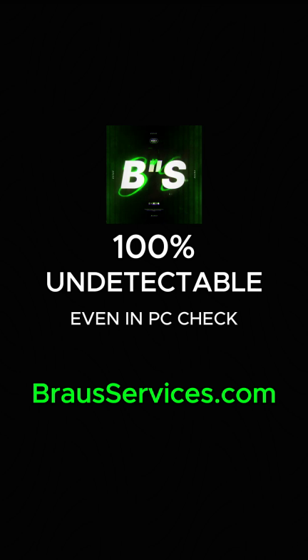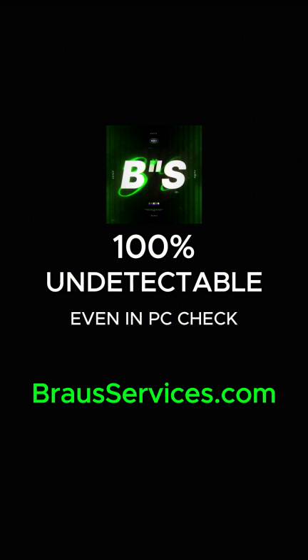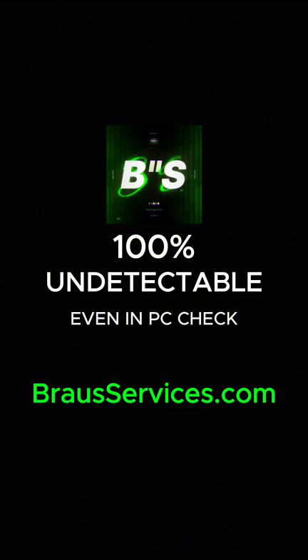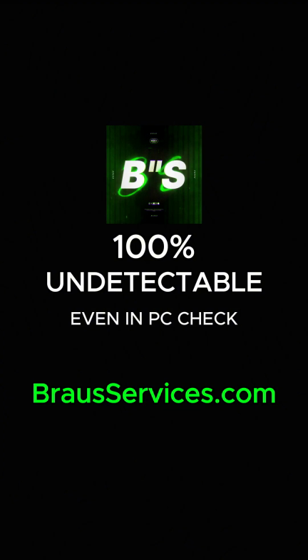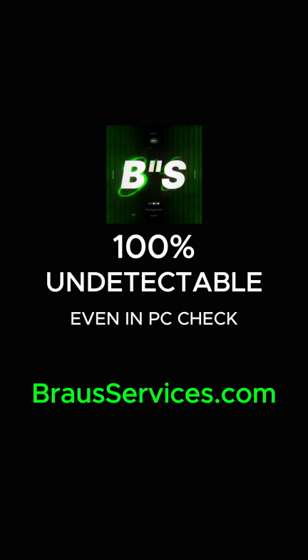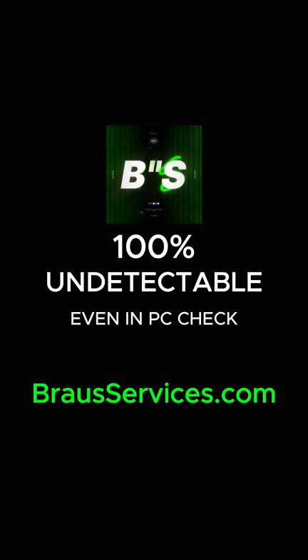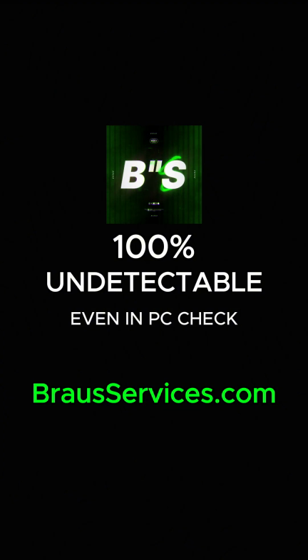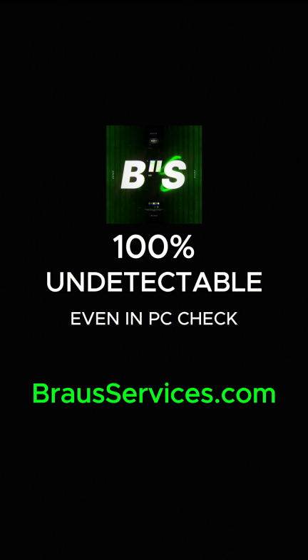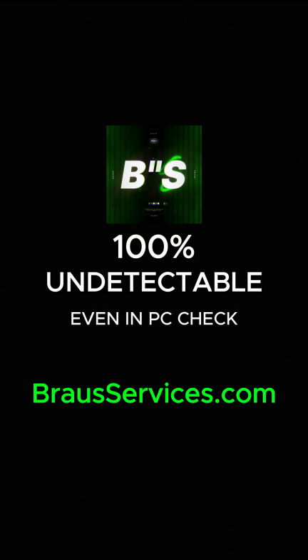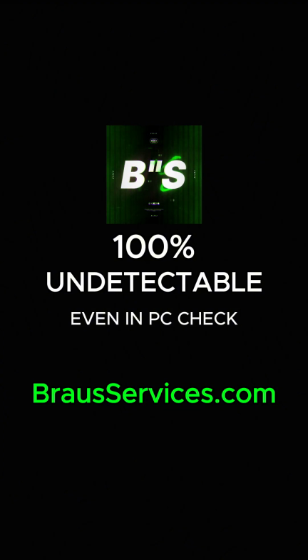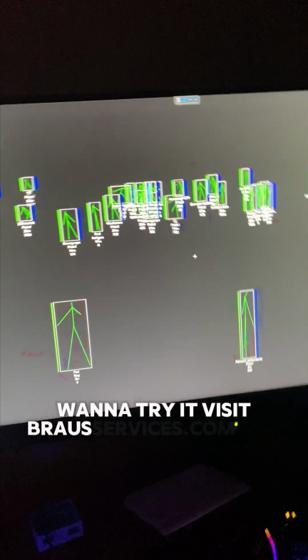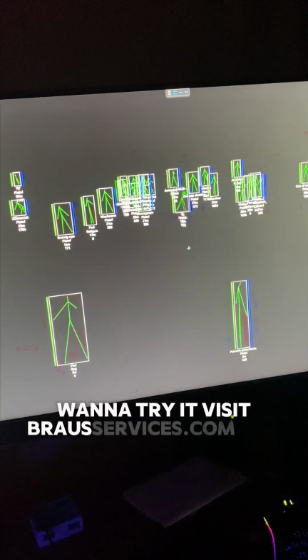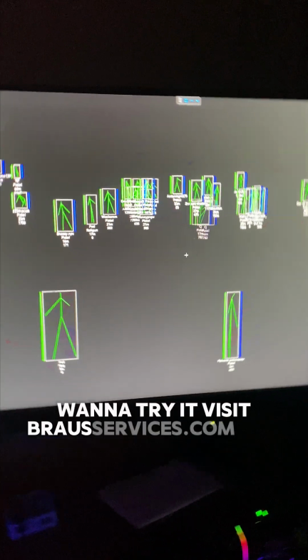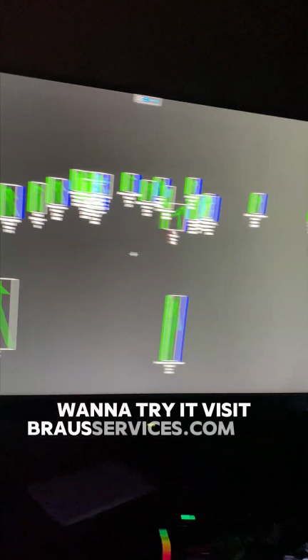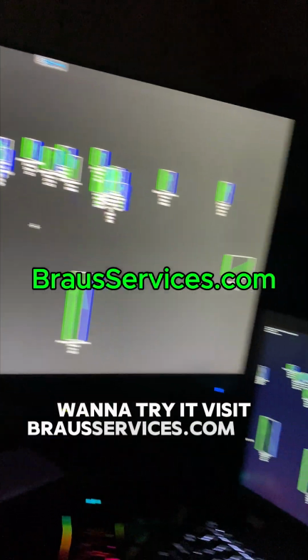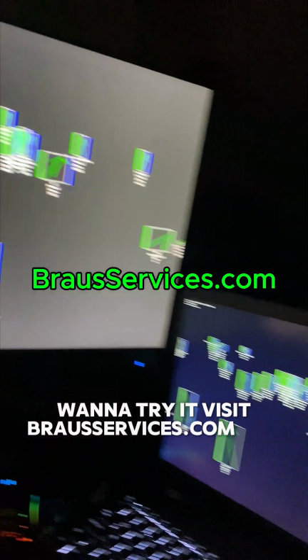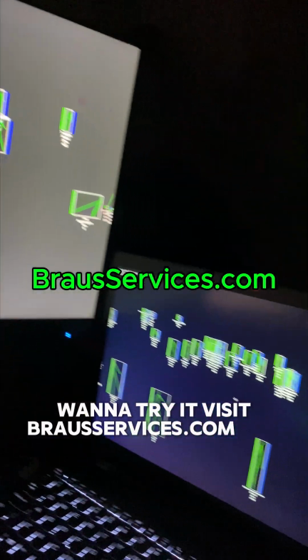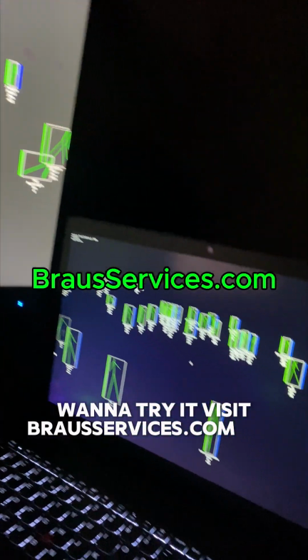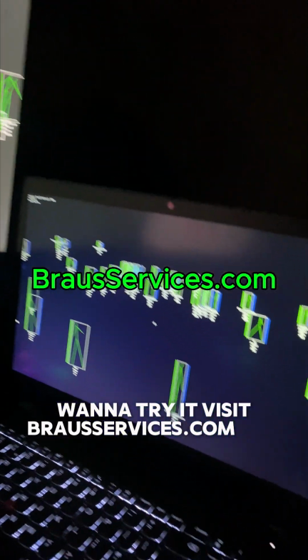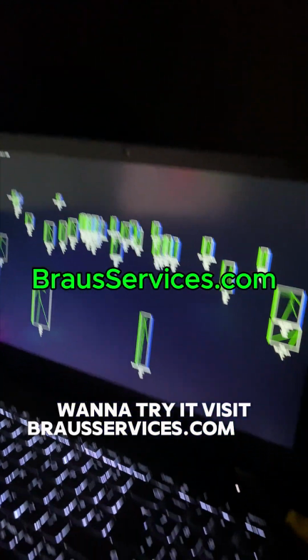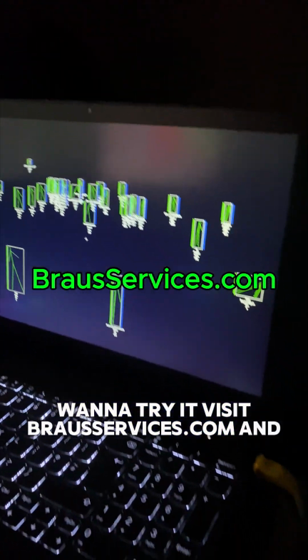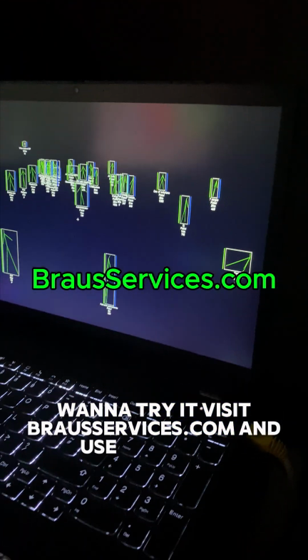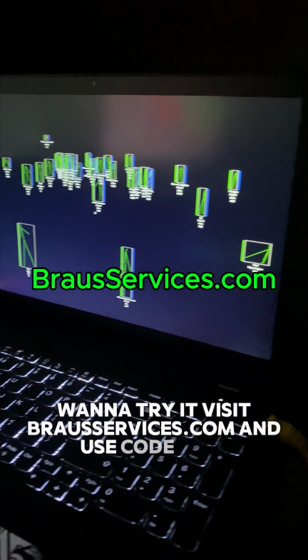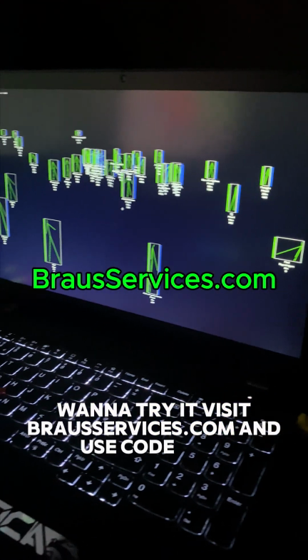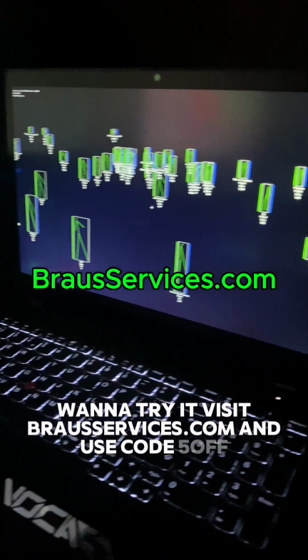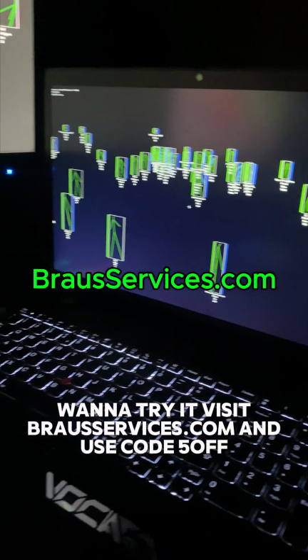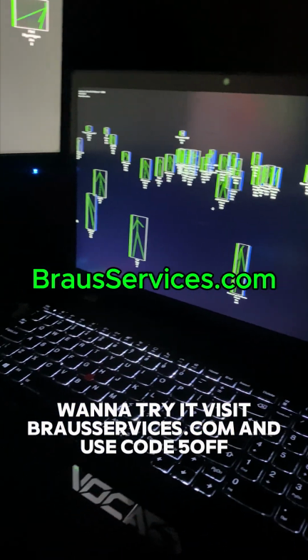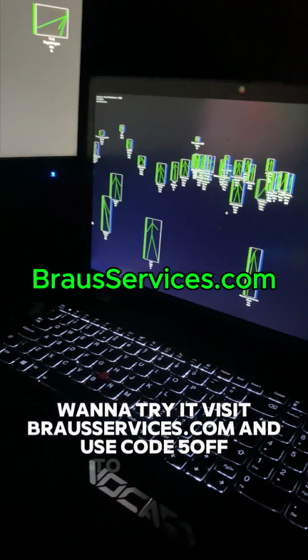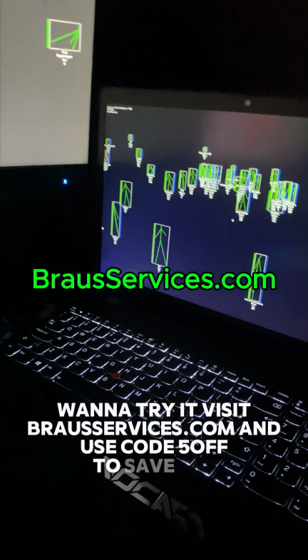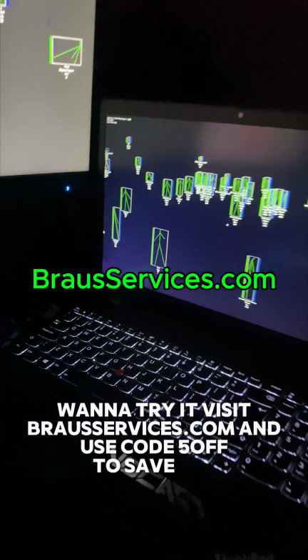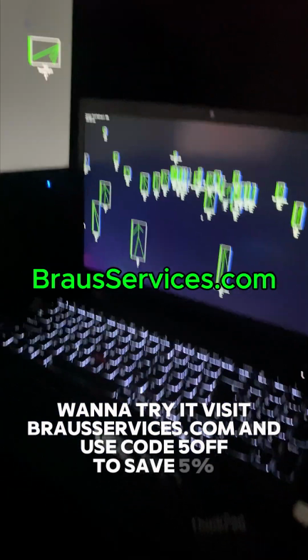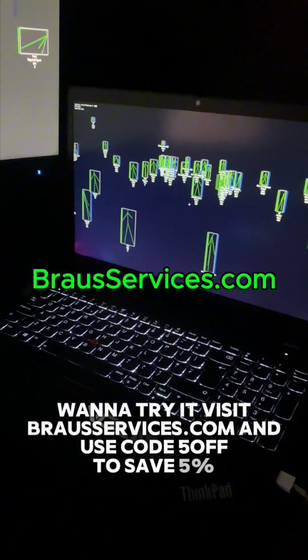Want to try it? Visit braservices.com and use code 5OFF to save 5%.